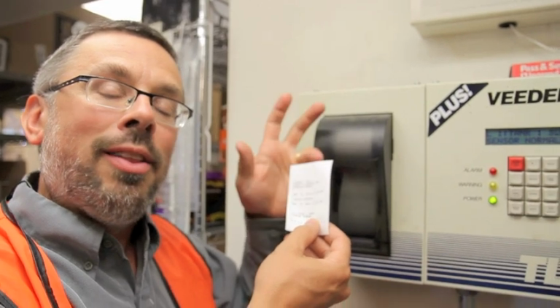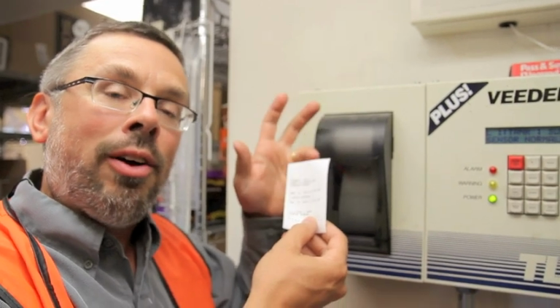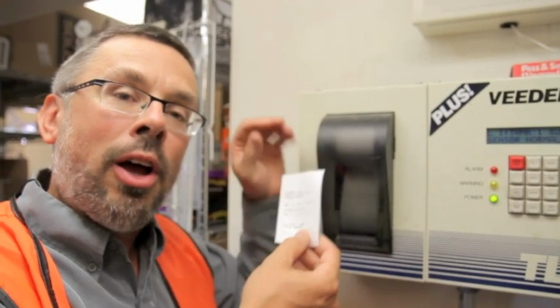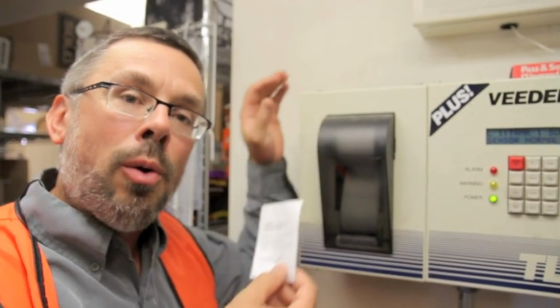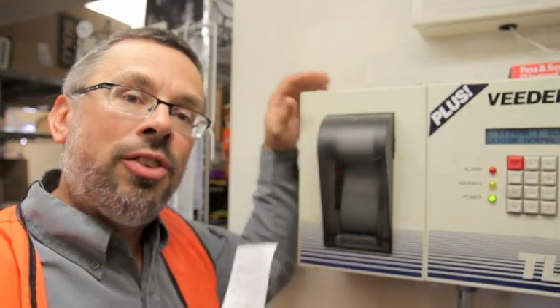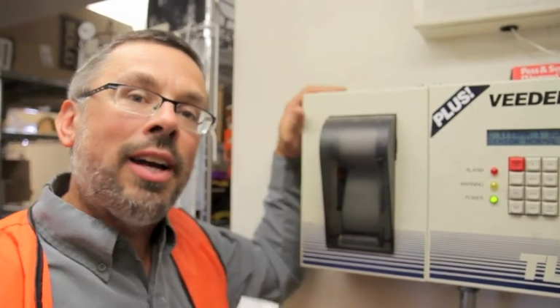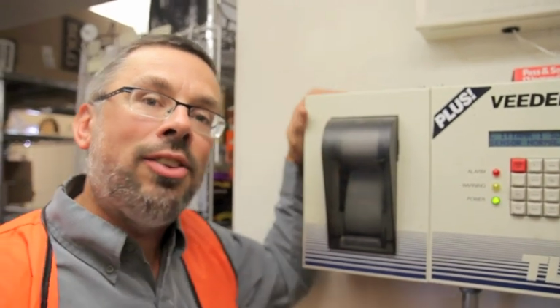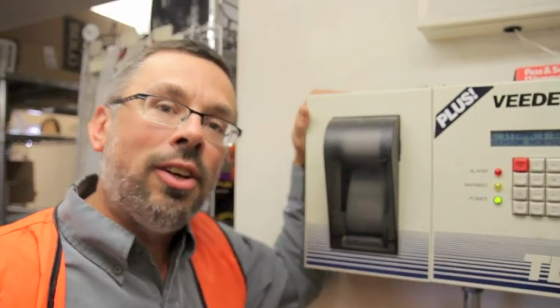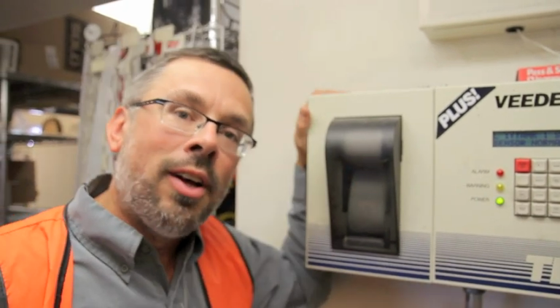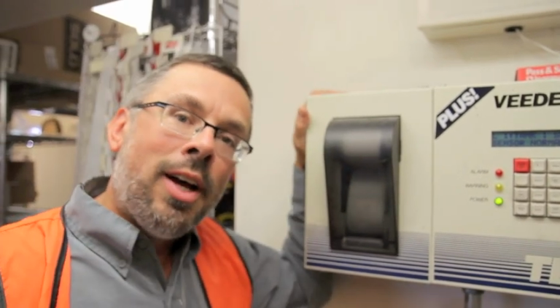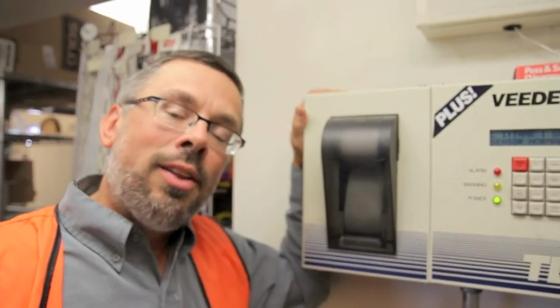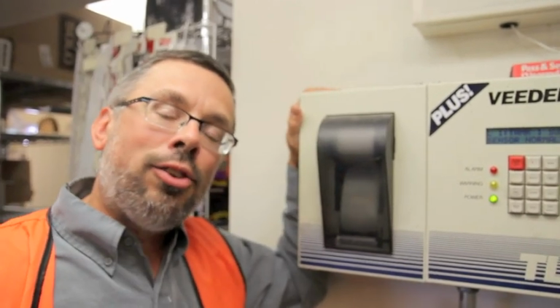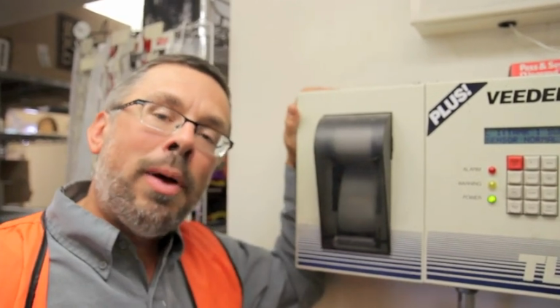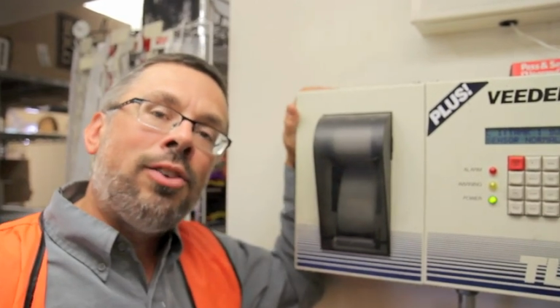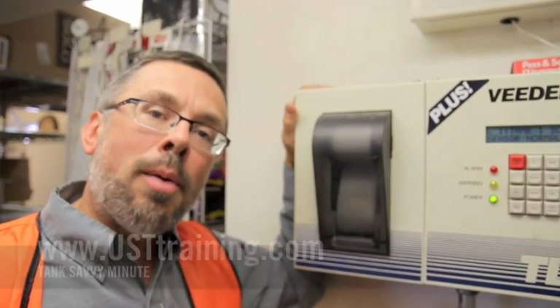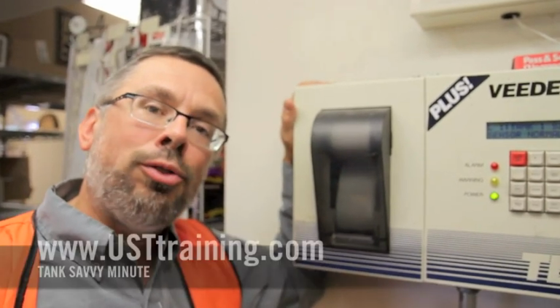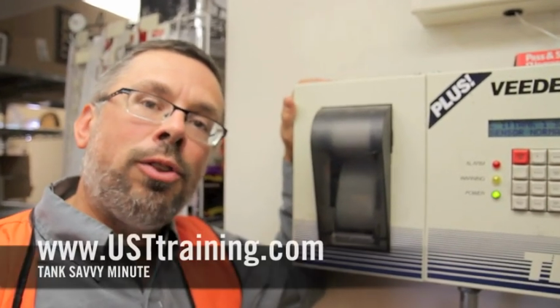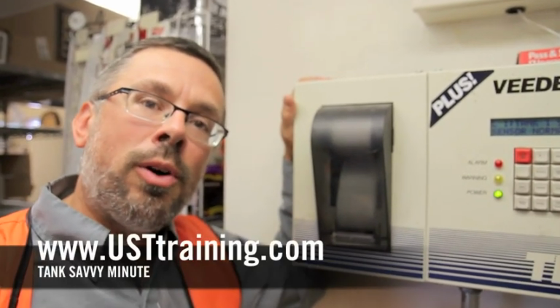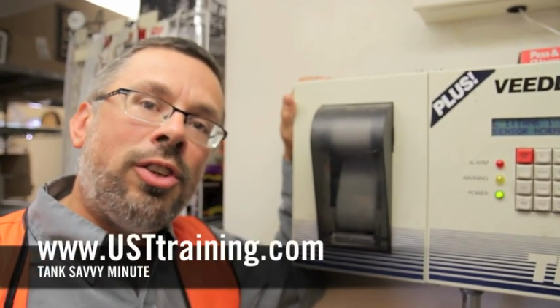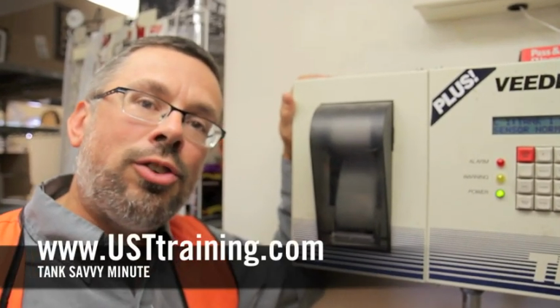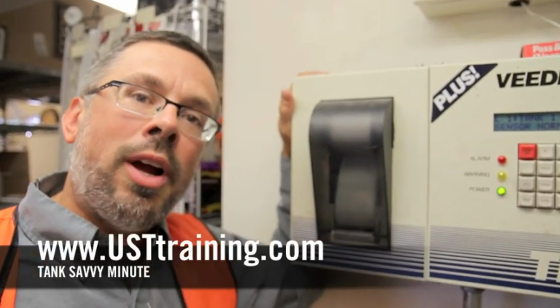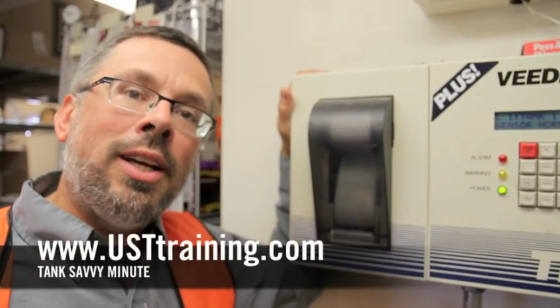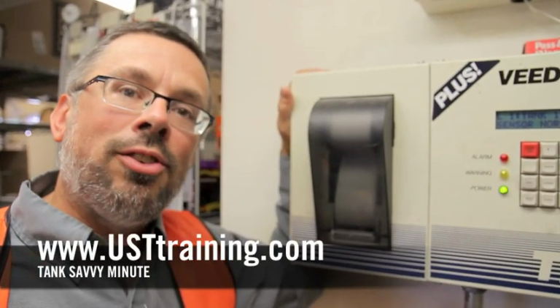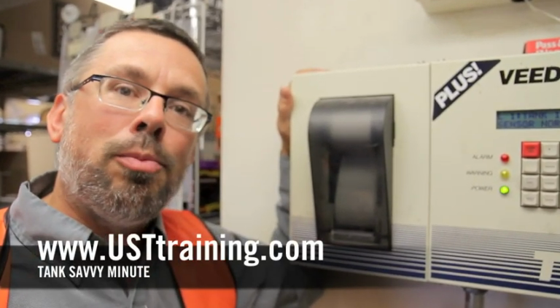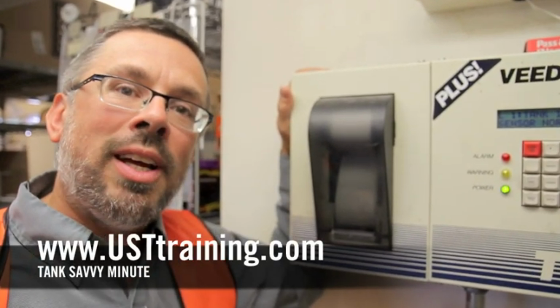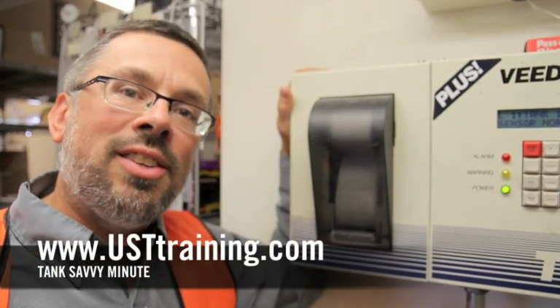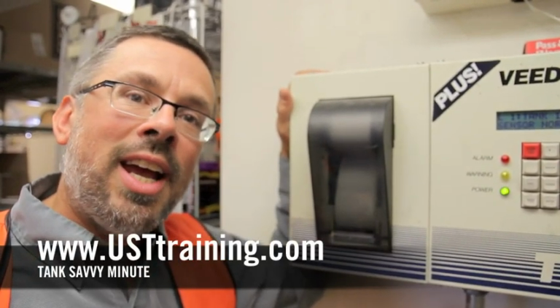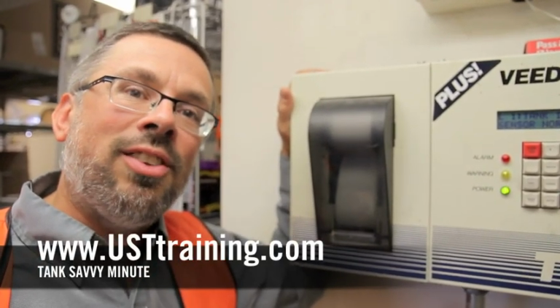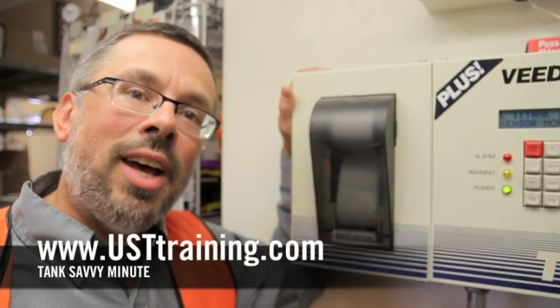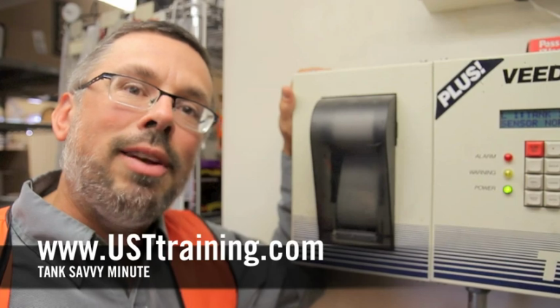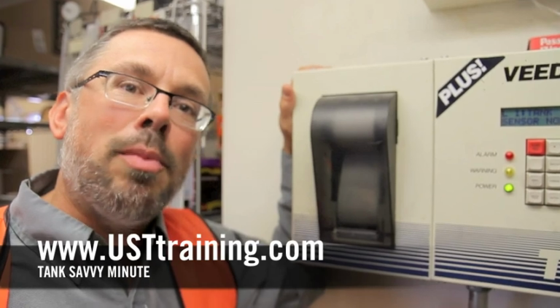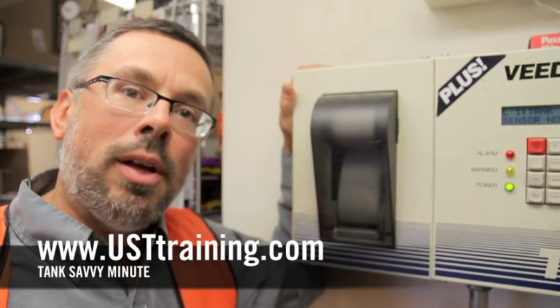There you go, it's that easy. This is Ben Thomas with UST Training and this has been a Tank Savvy Minute.